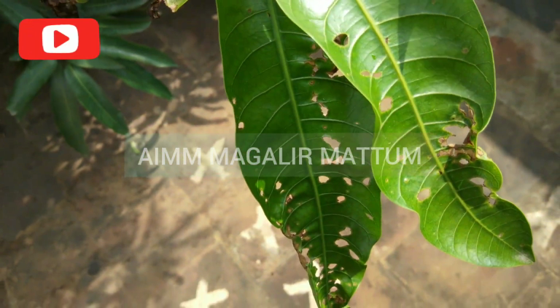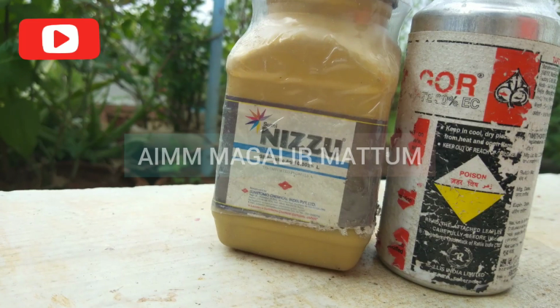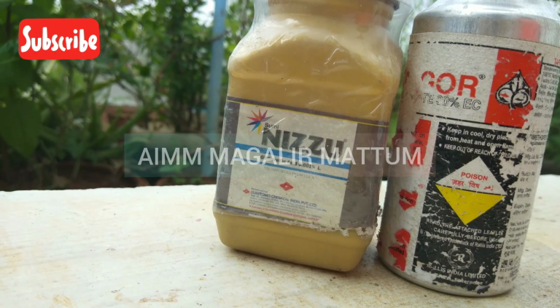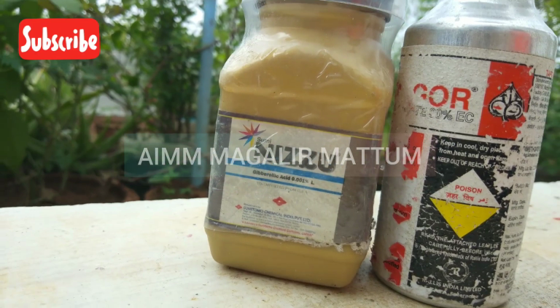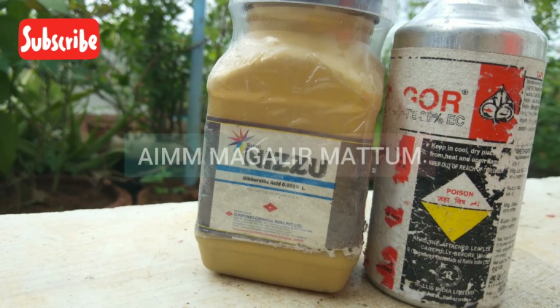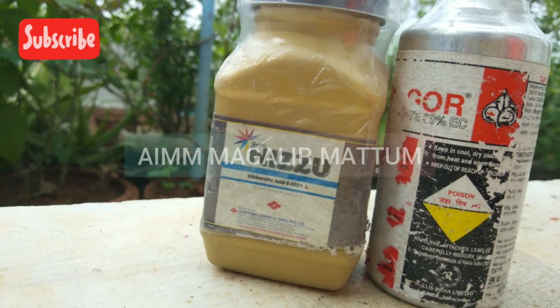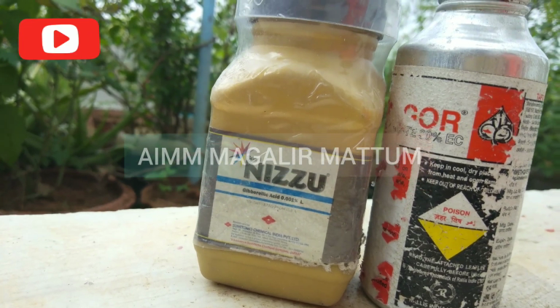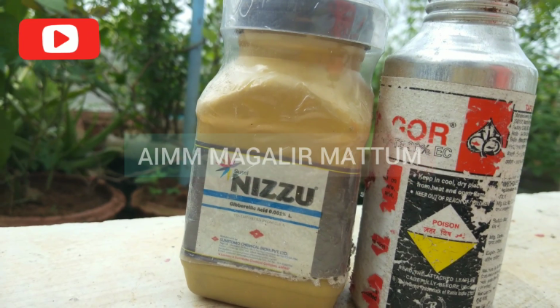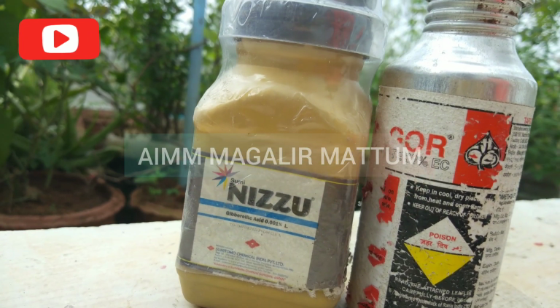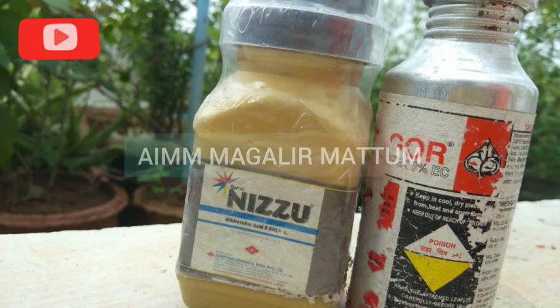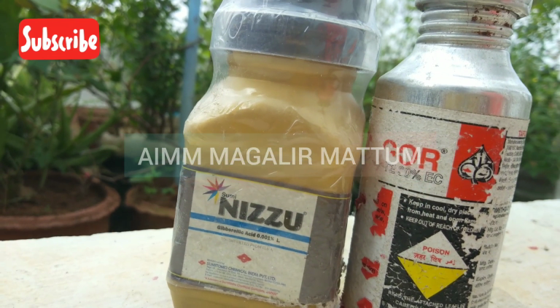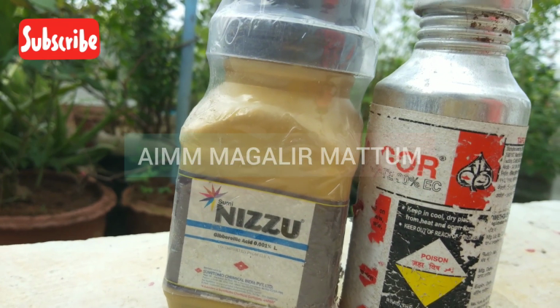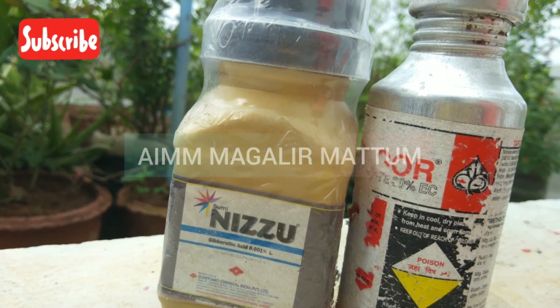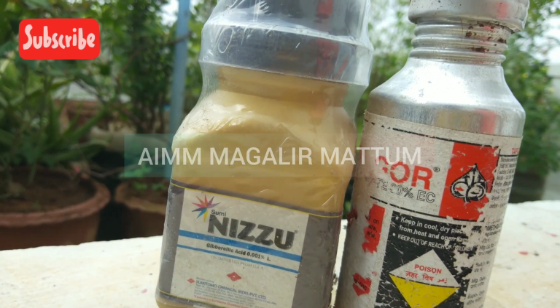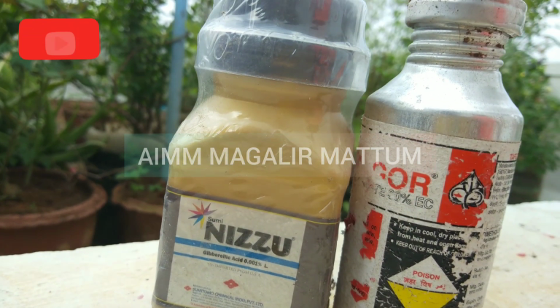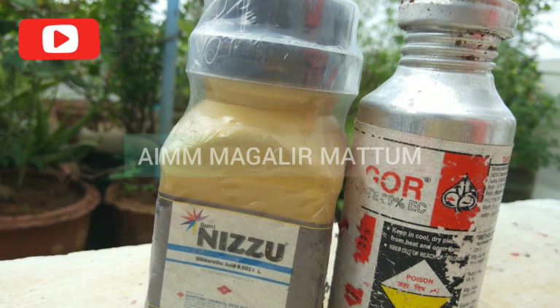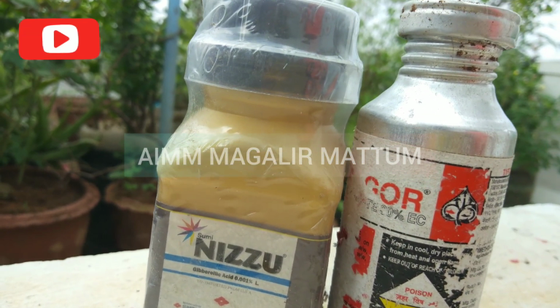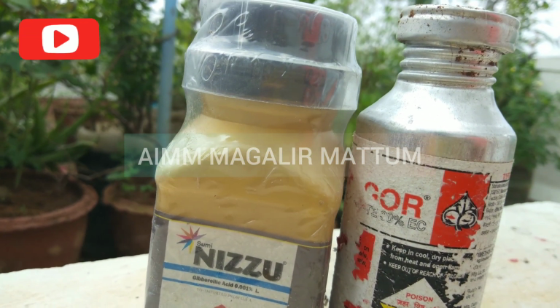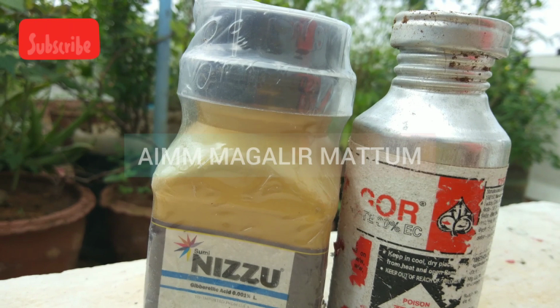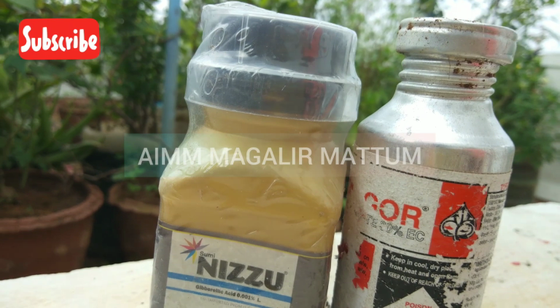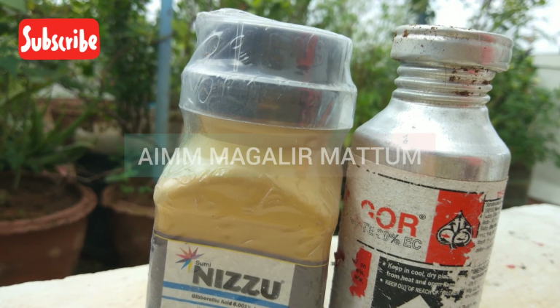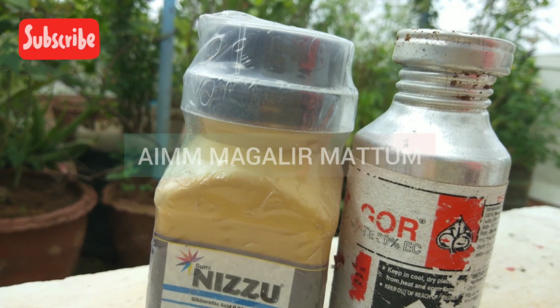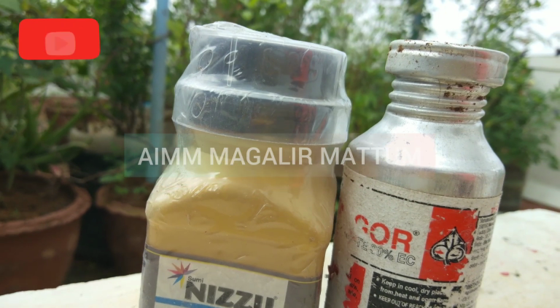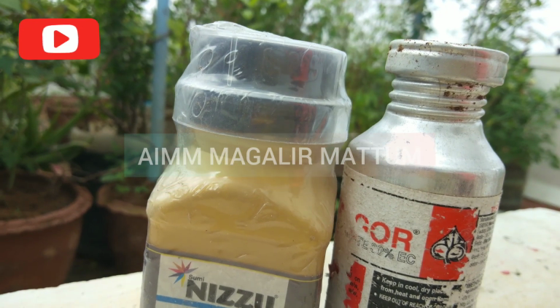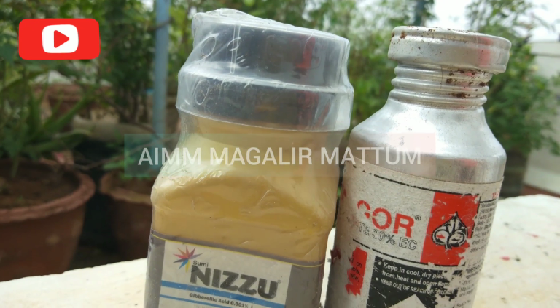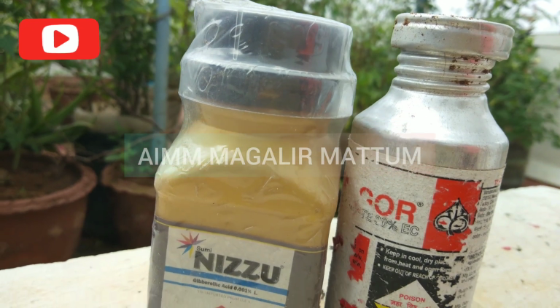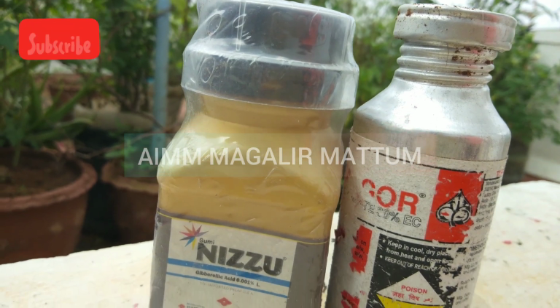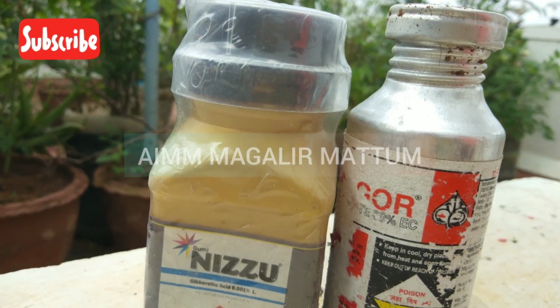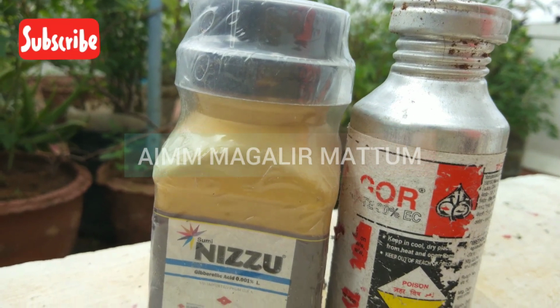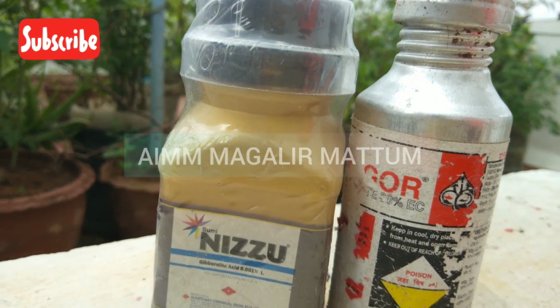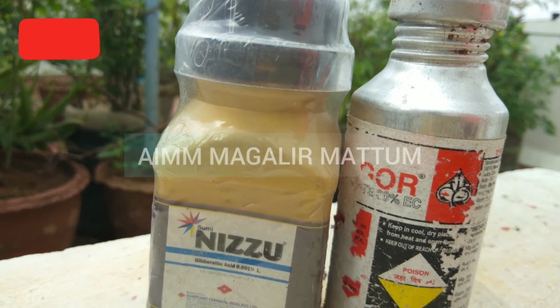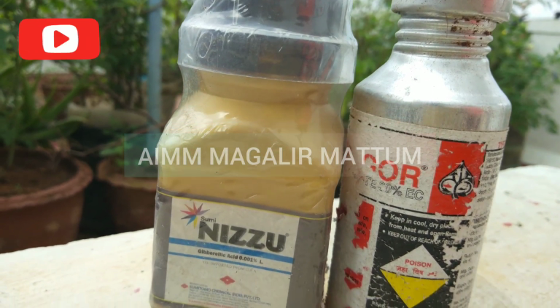Let's use this medicine. The first is Gibberellic Acid. The company name is Nezu.